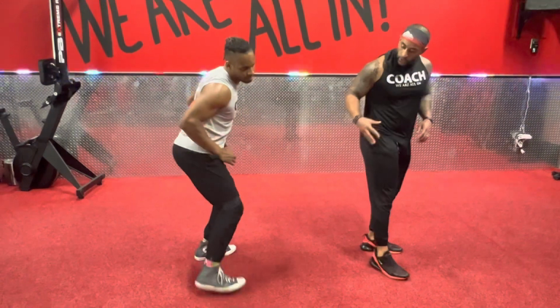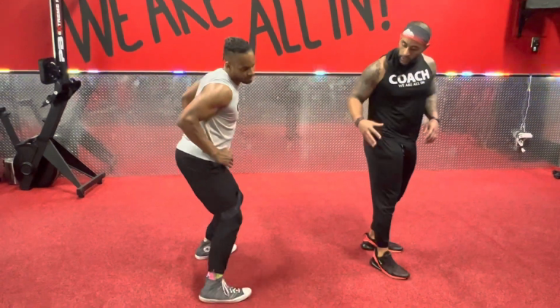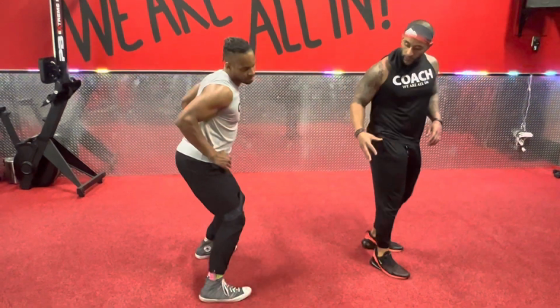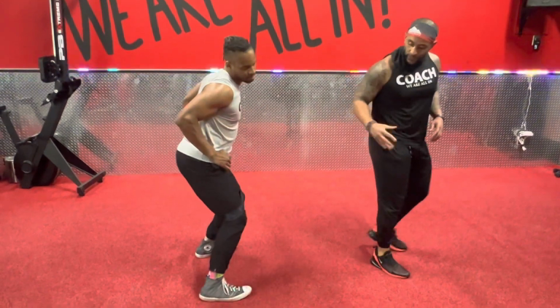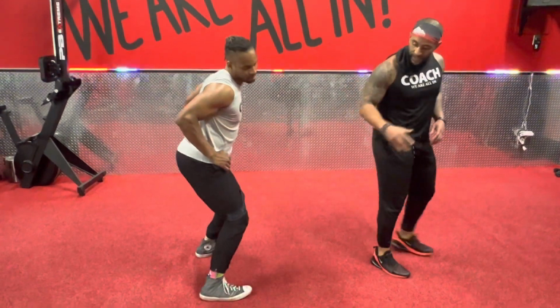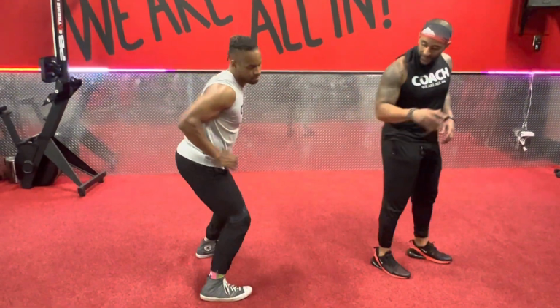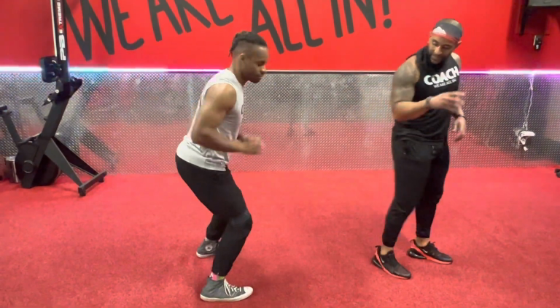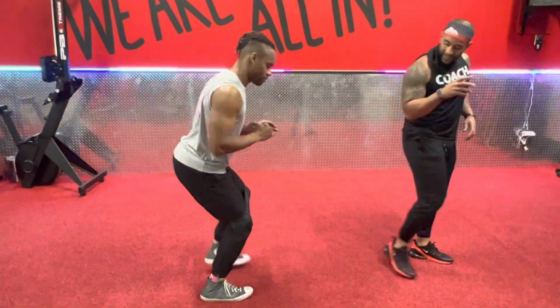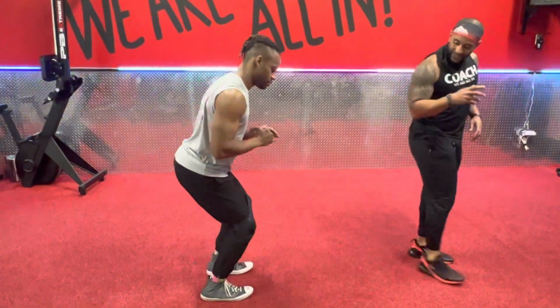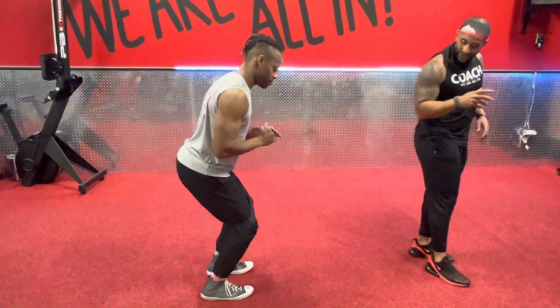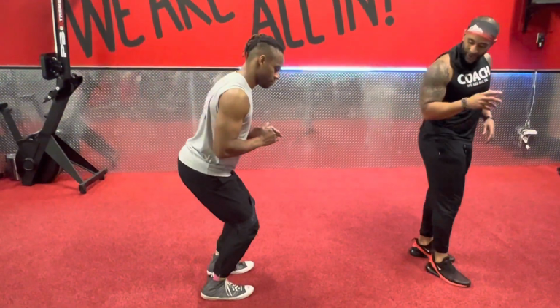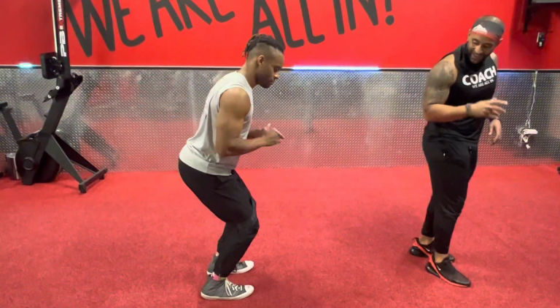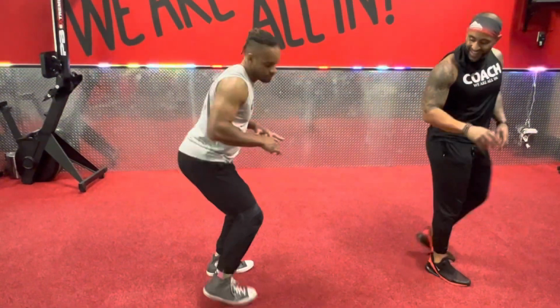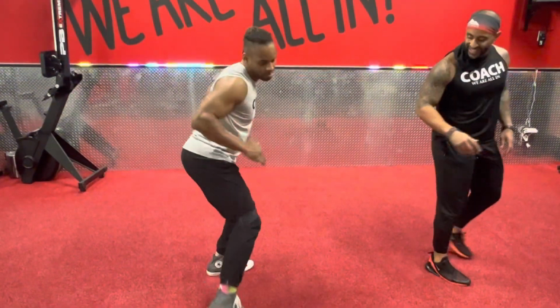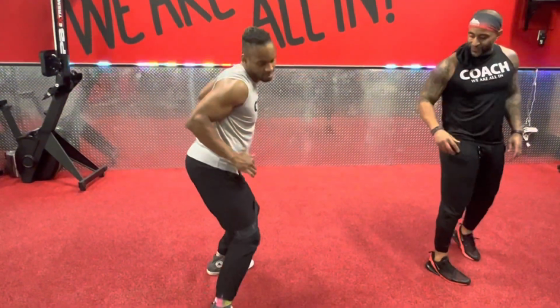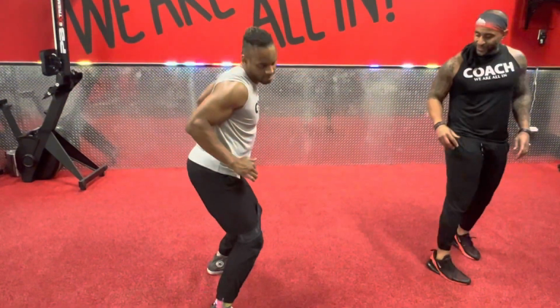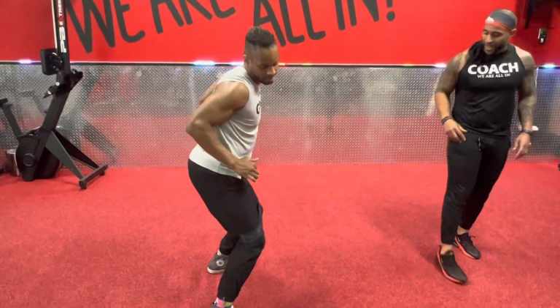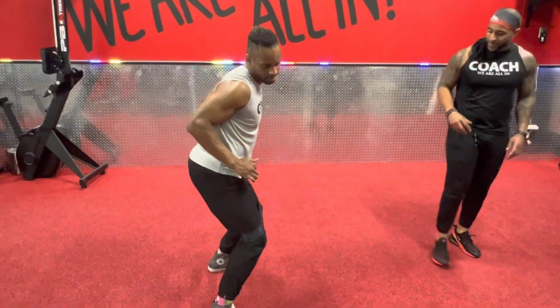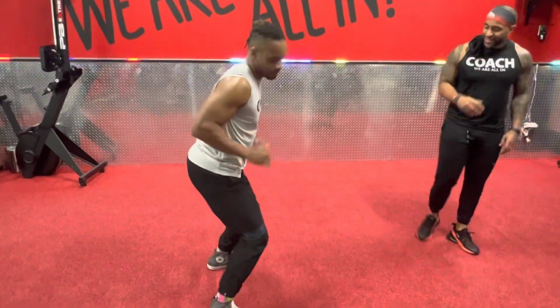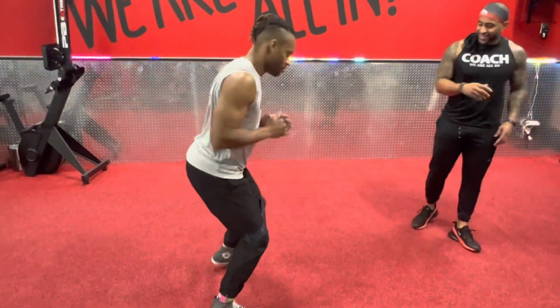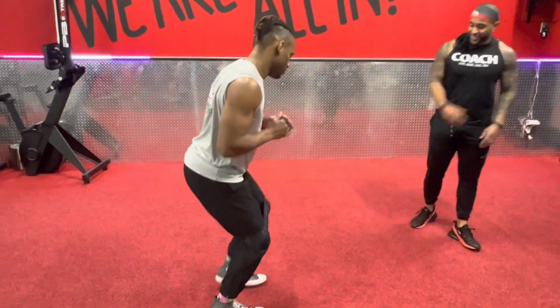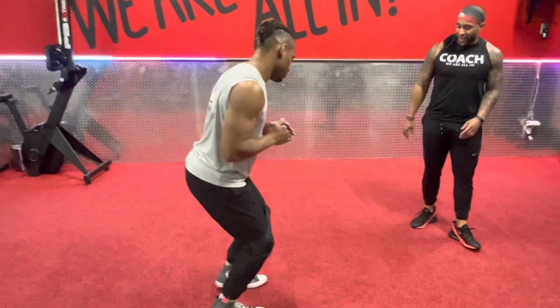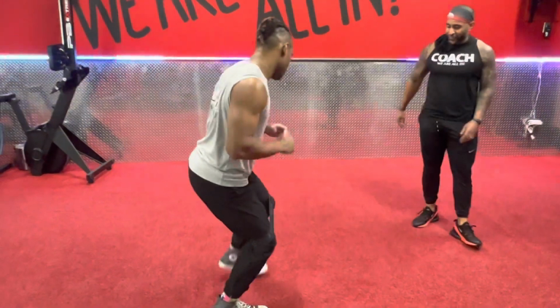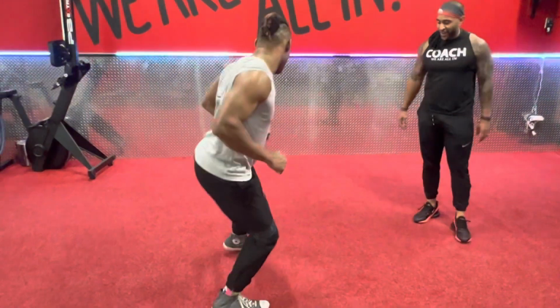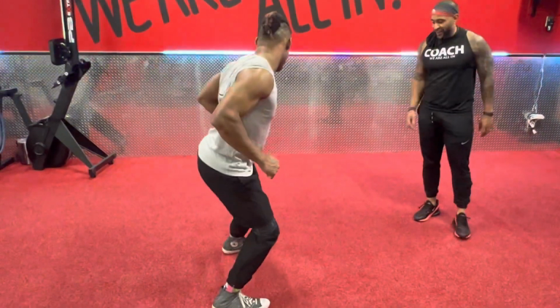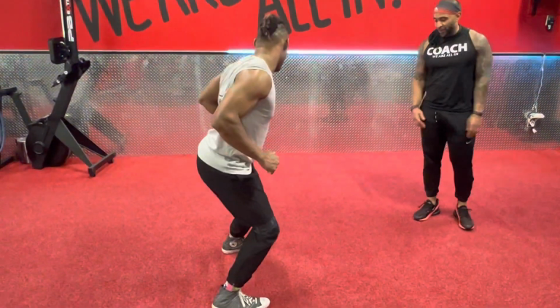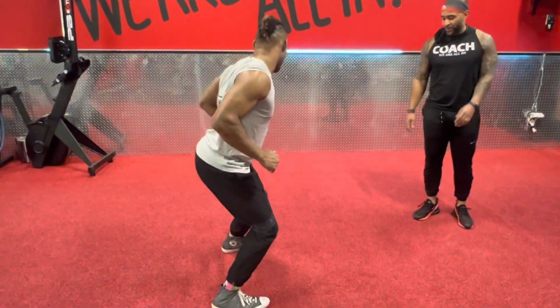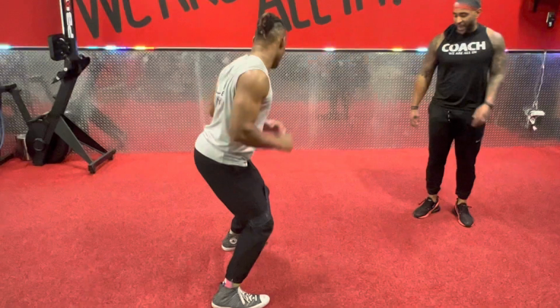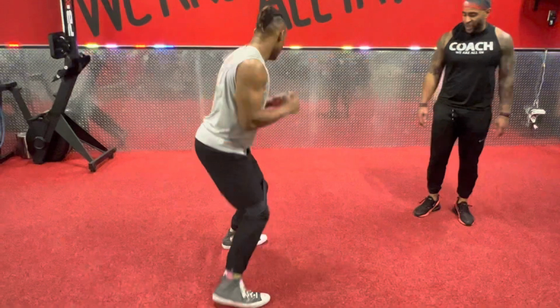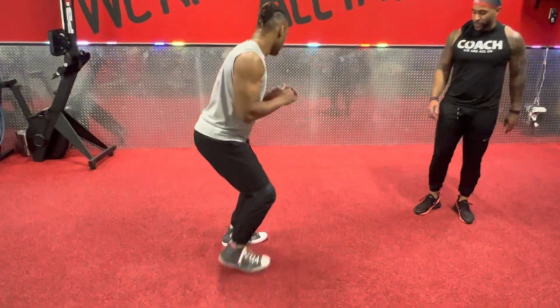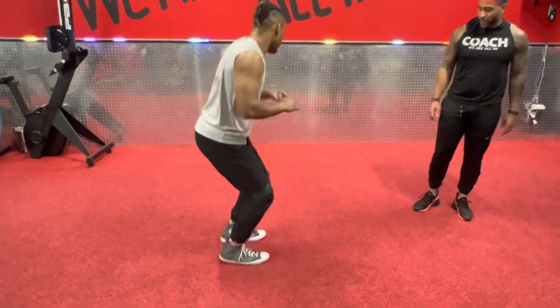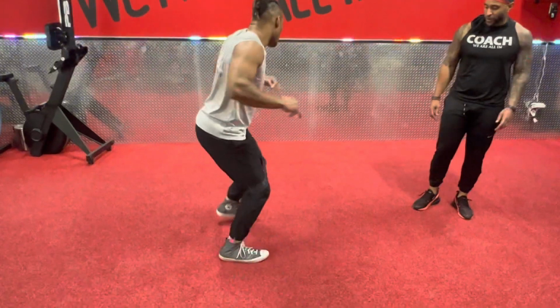You're going to take a few steps to the right, then a few steps to the left — kind of like we're doing that defensive shuffle.